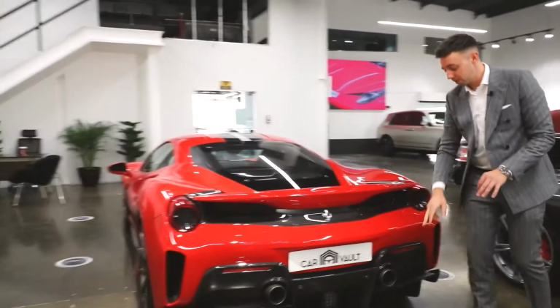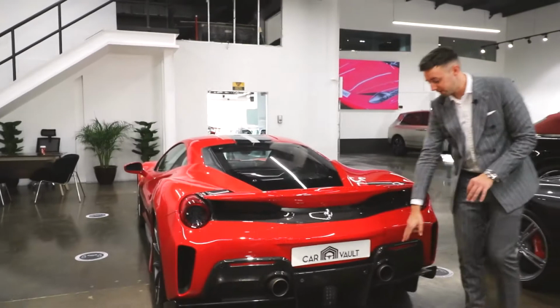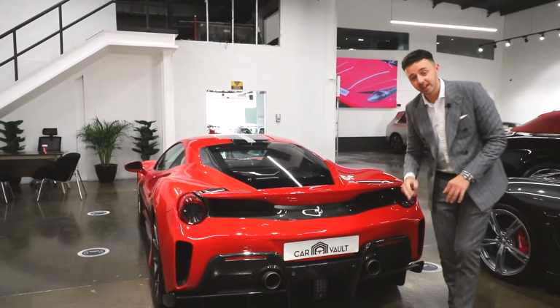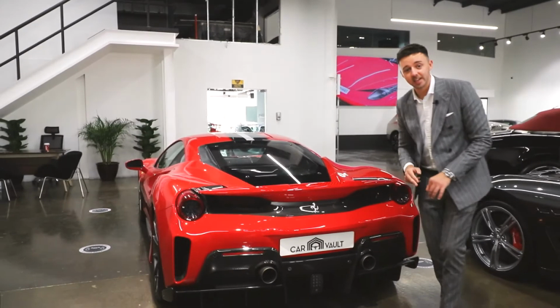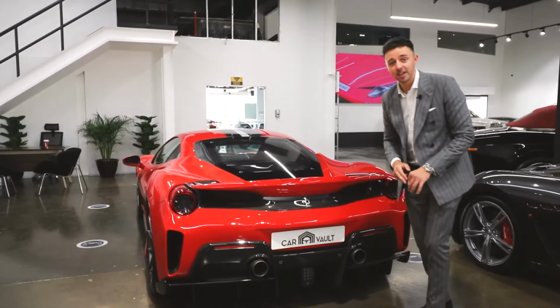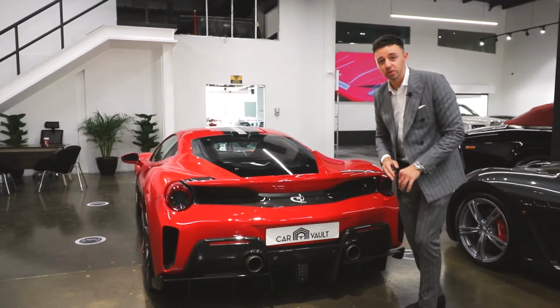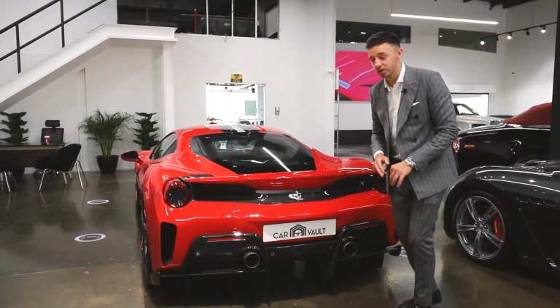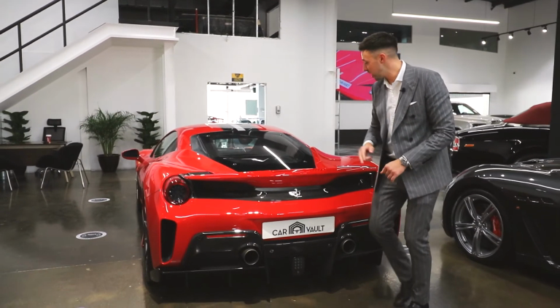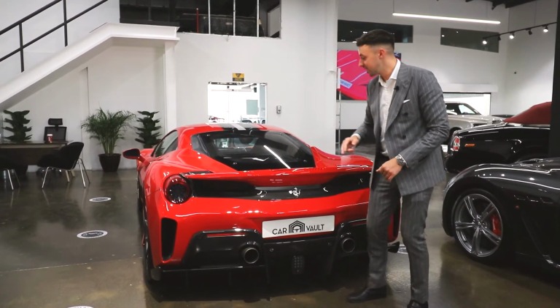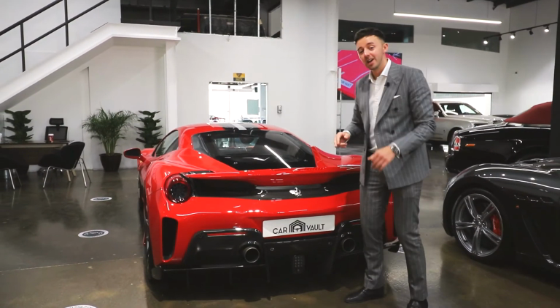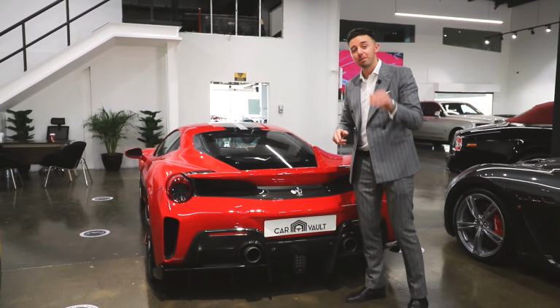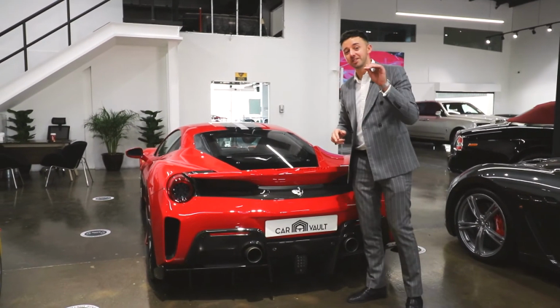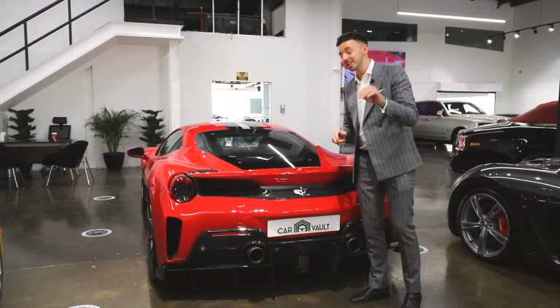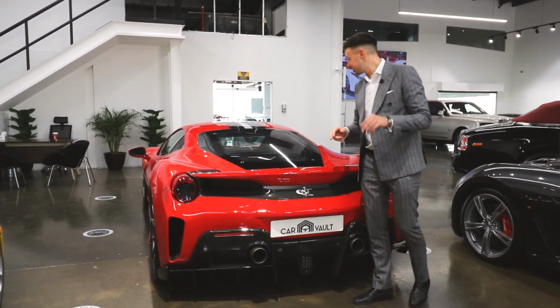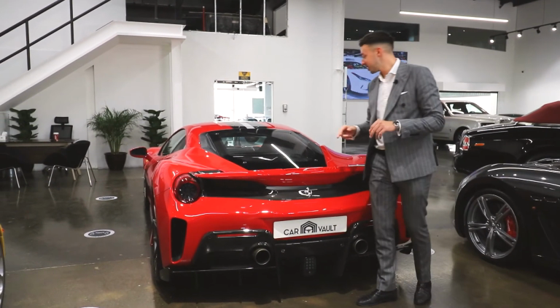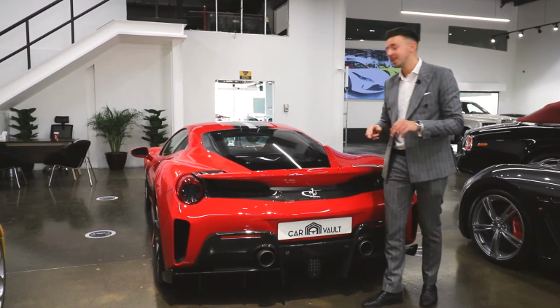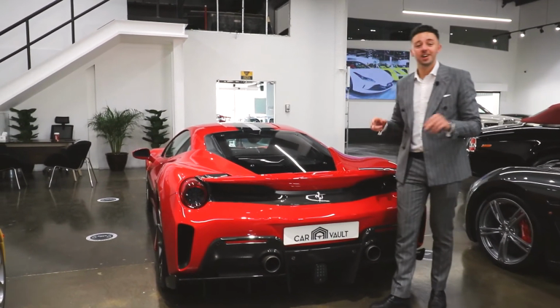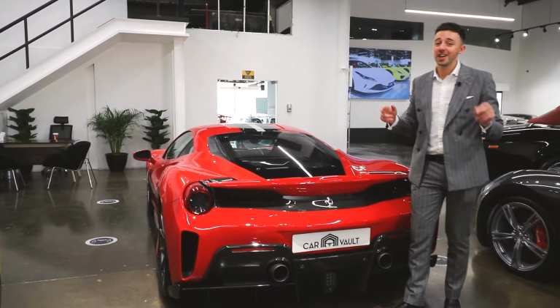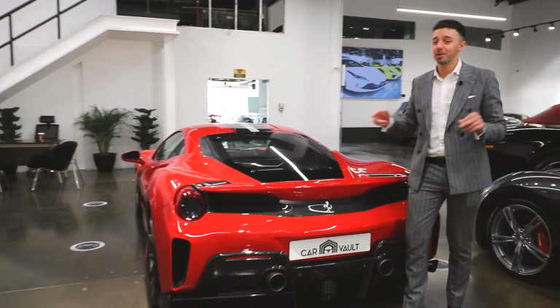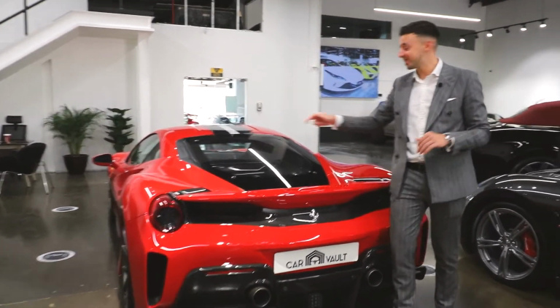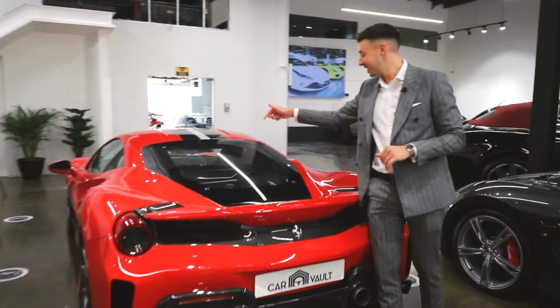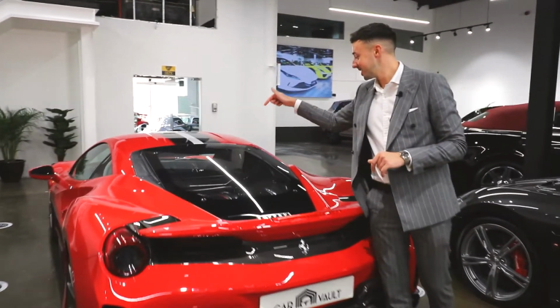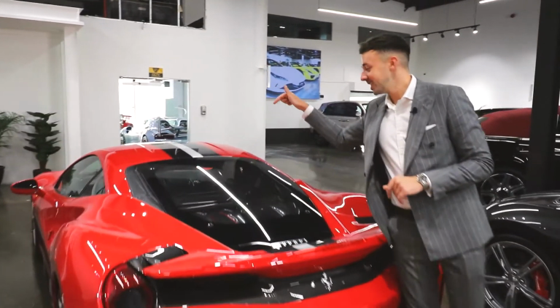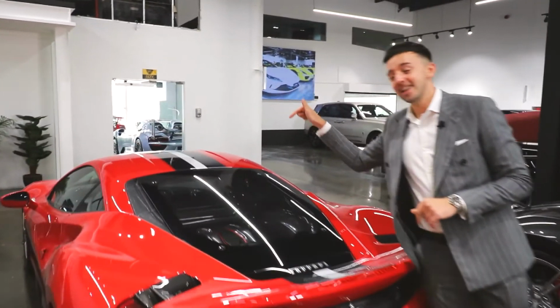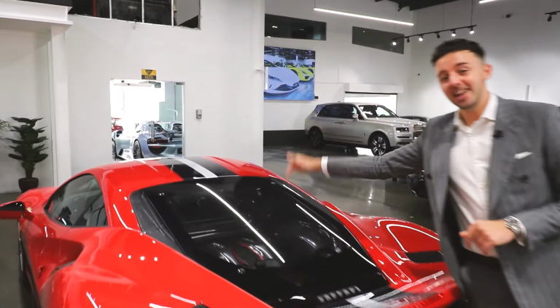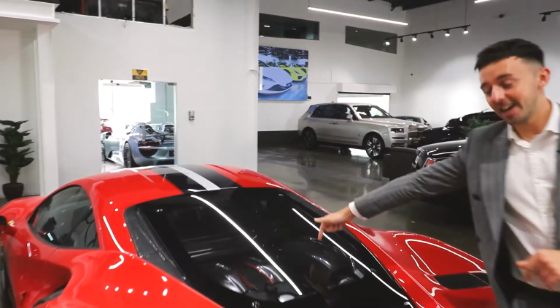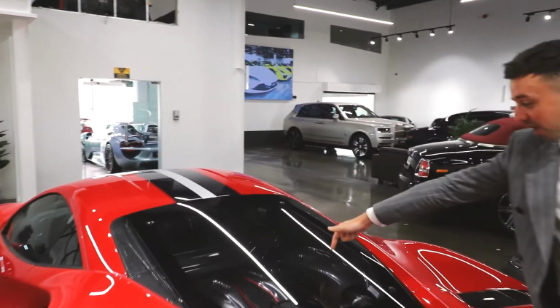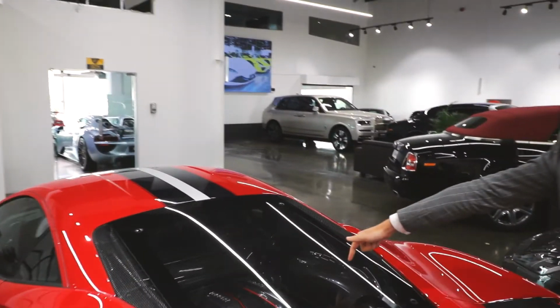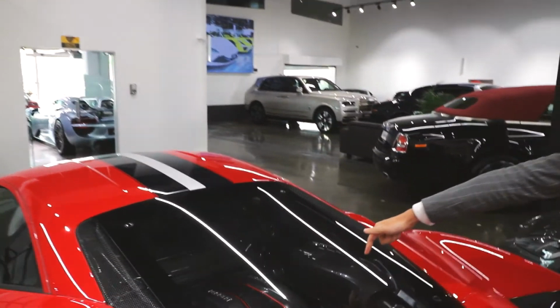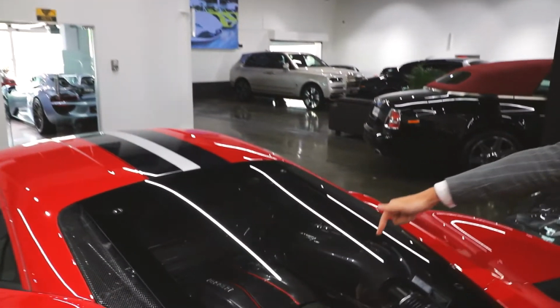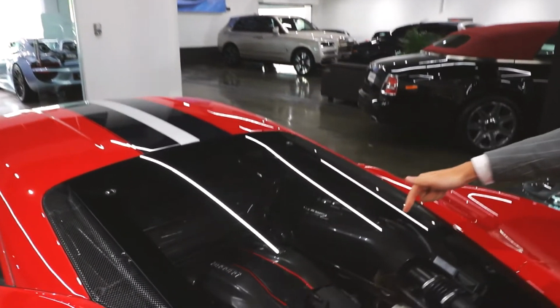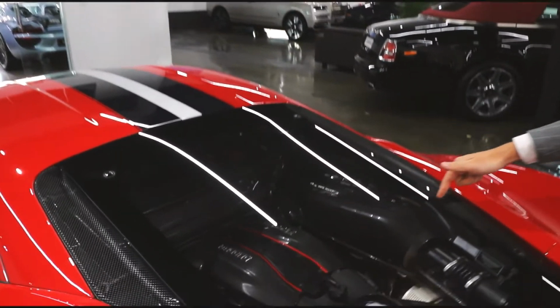We have the titanium exhaust as well, but the signature piece is that carbon engine bay.